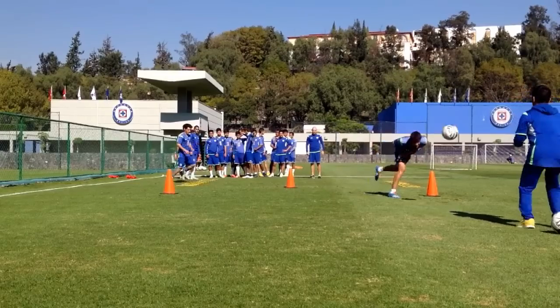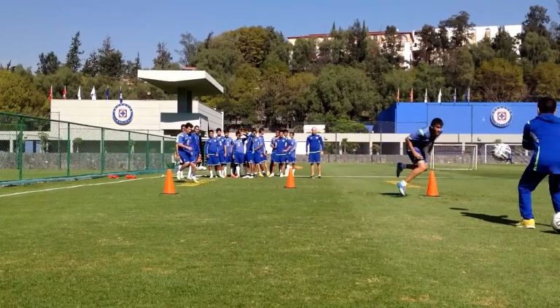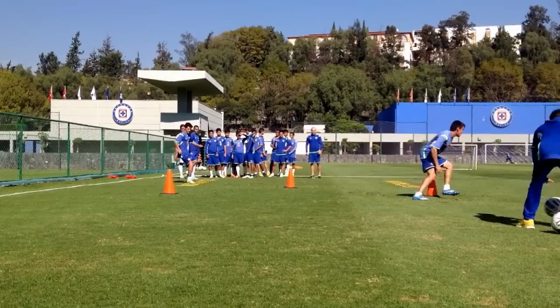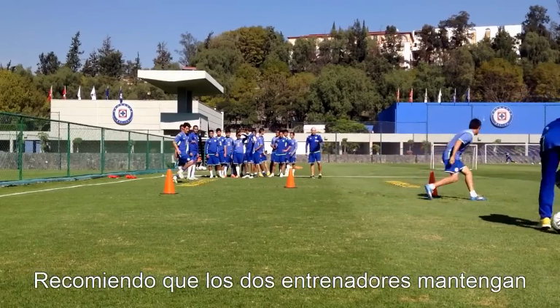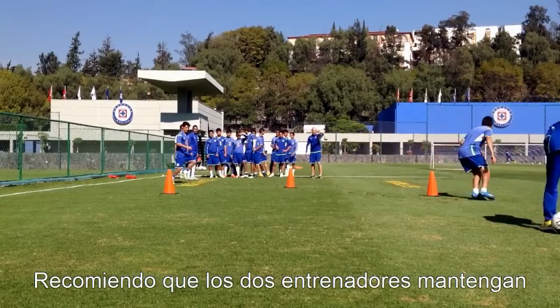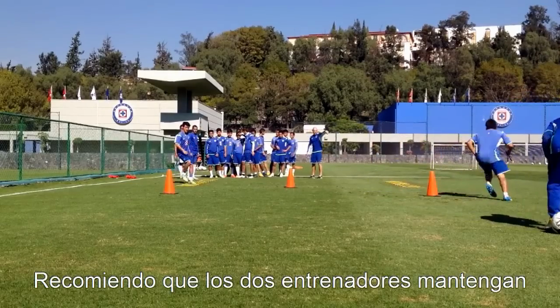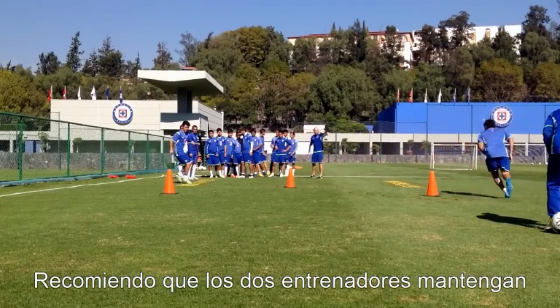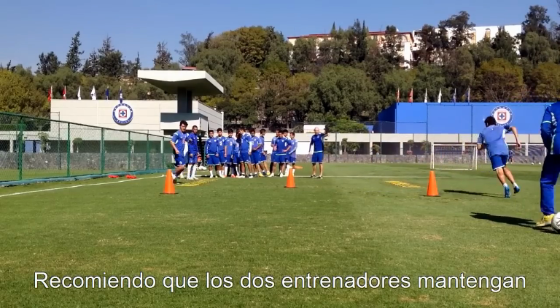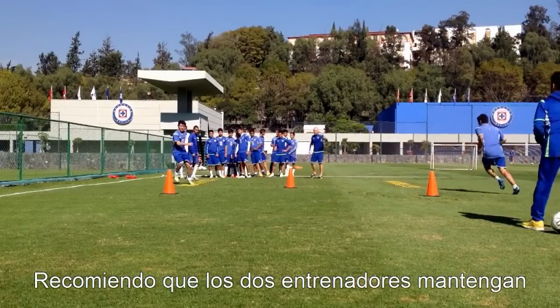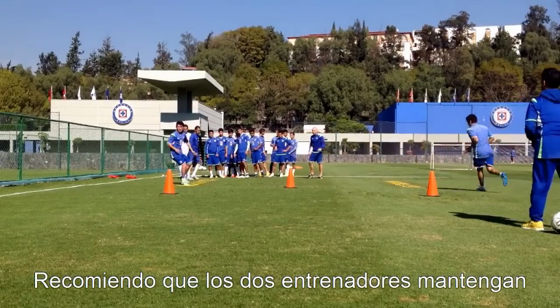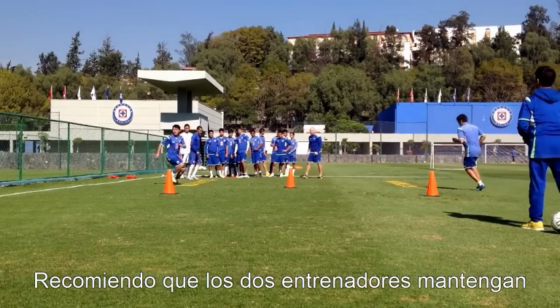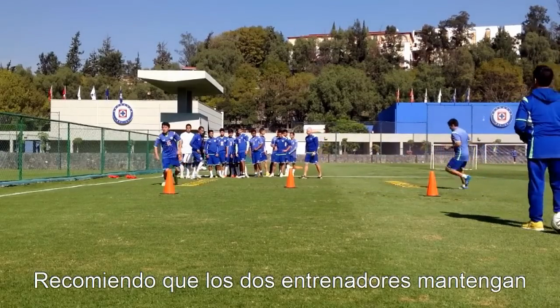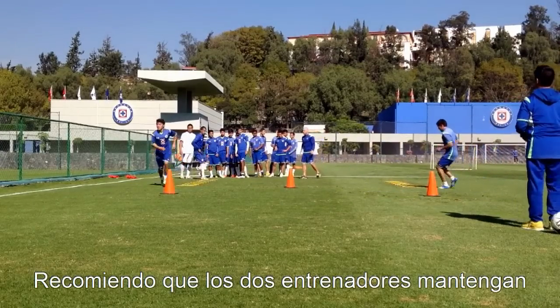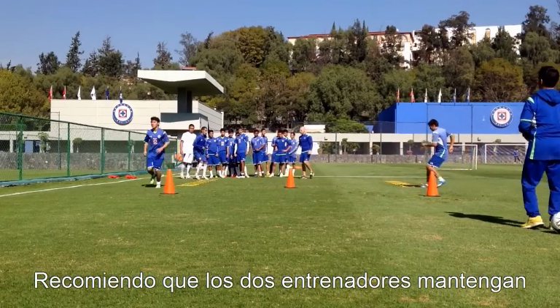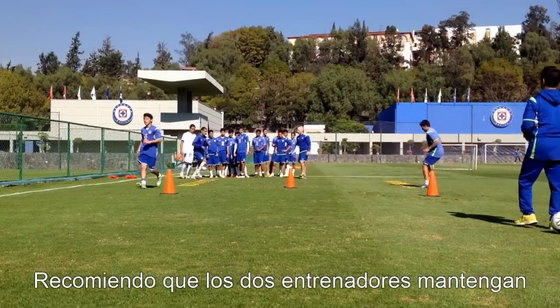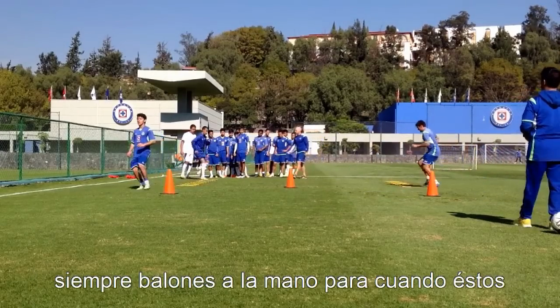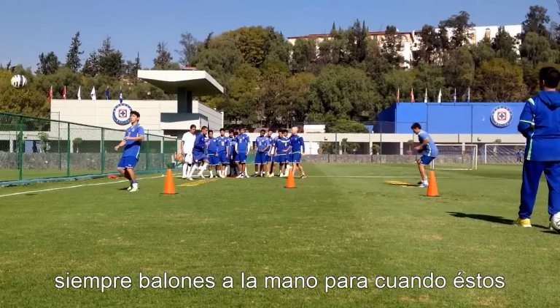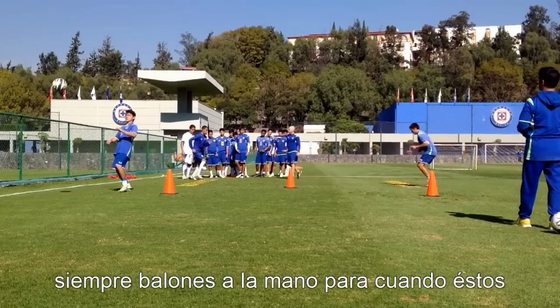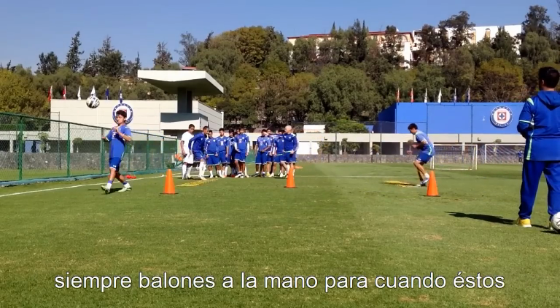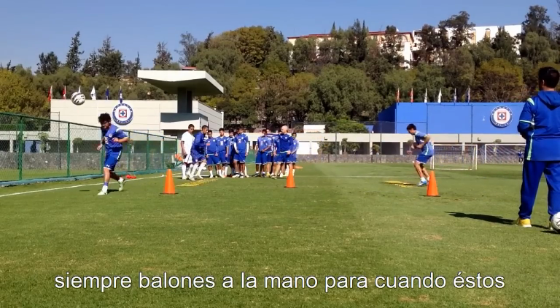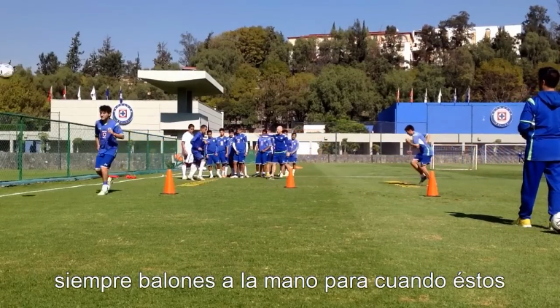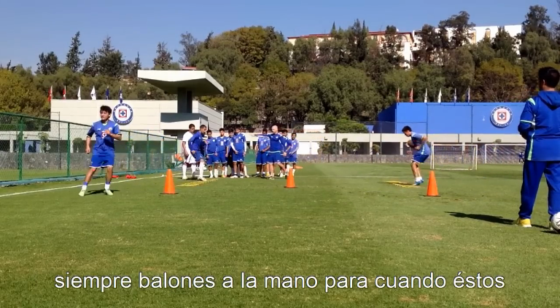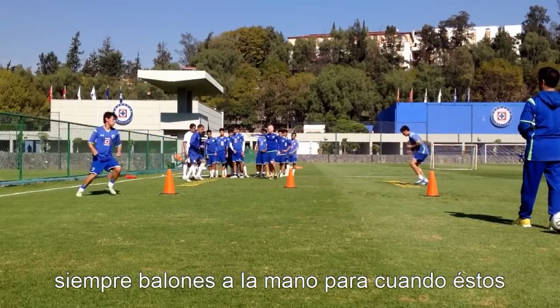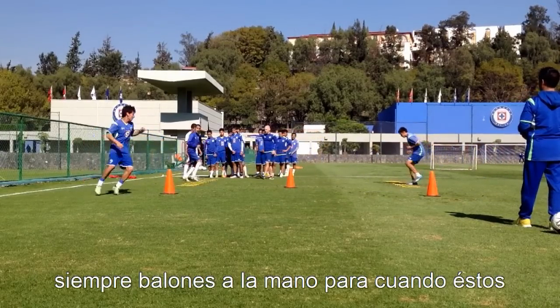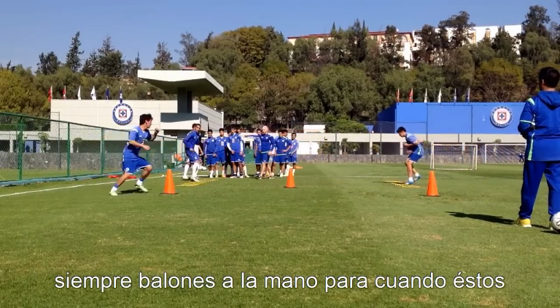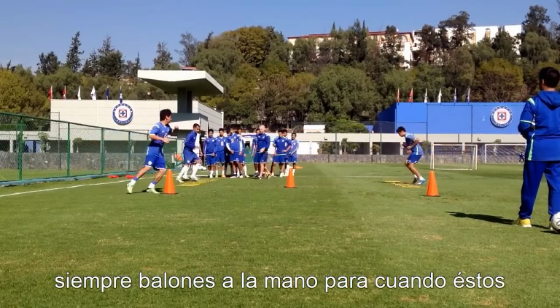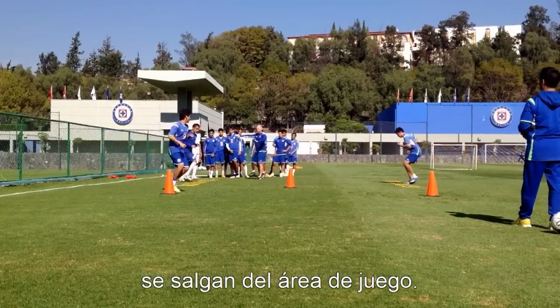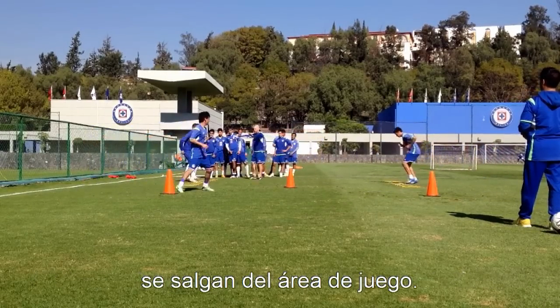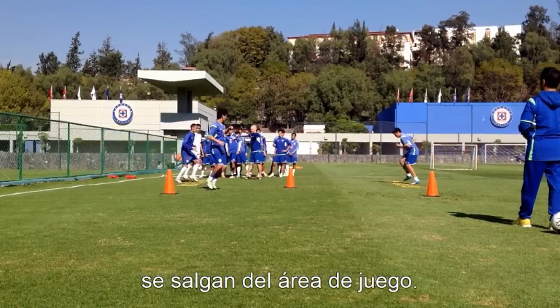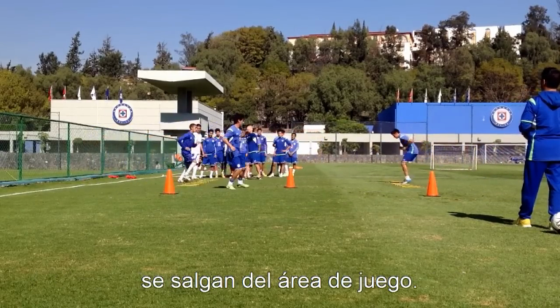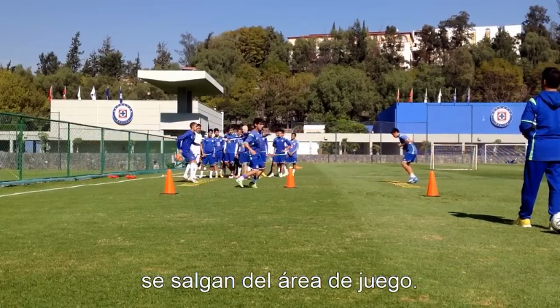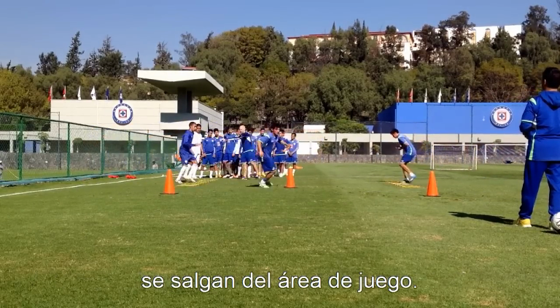I recommend that the two coaches keep a few balls on hand for when balls are misplayed back.